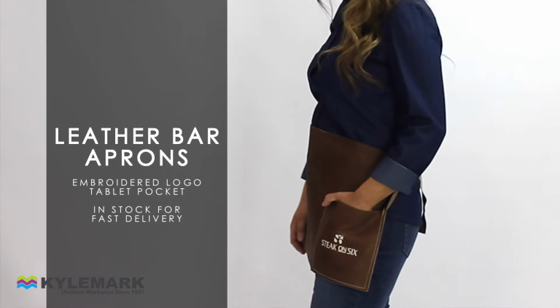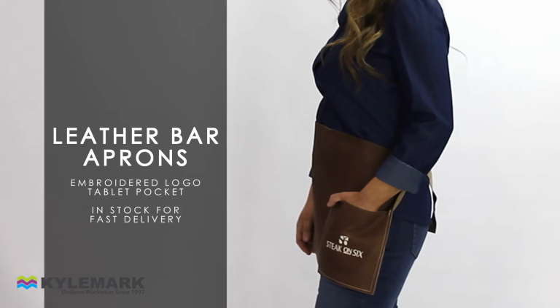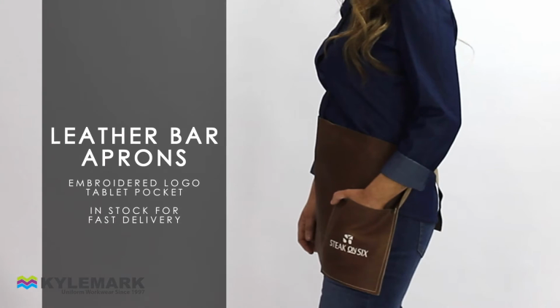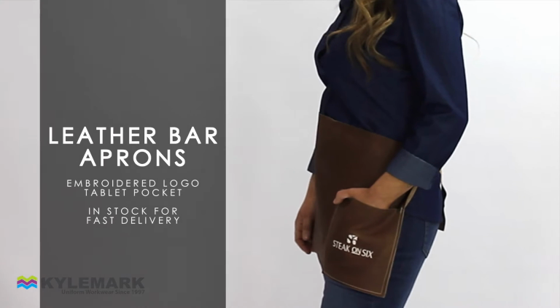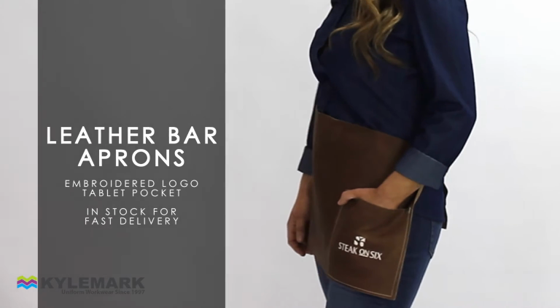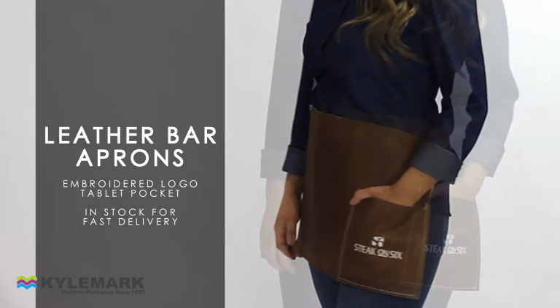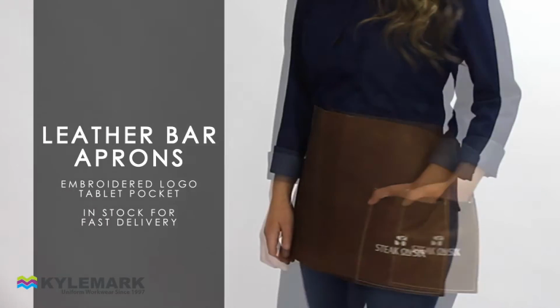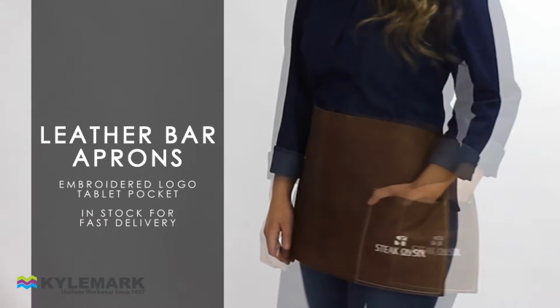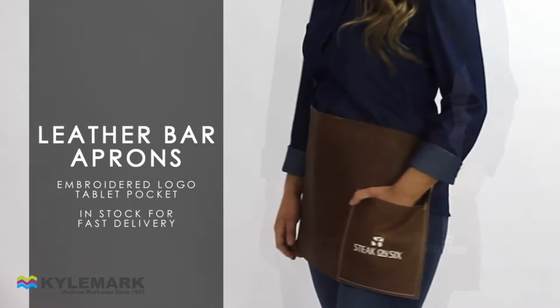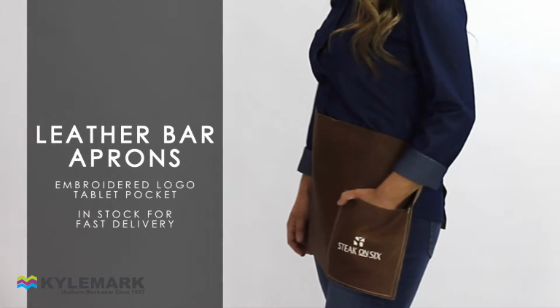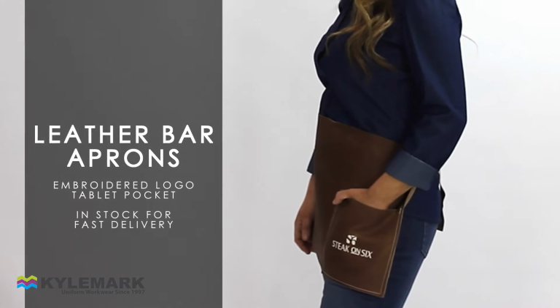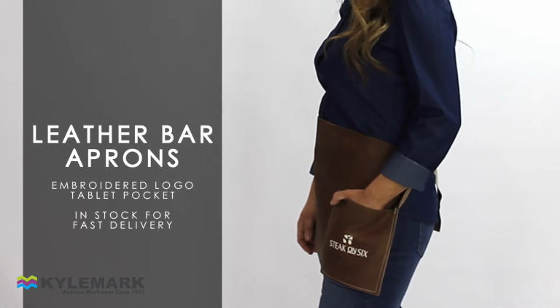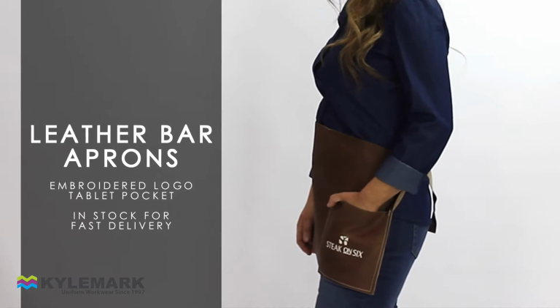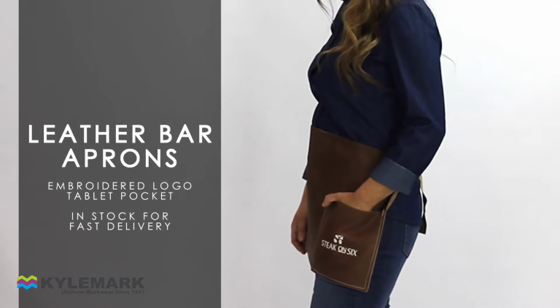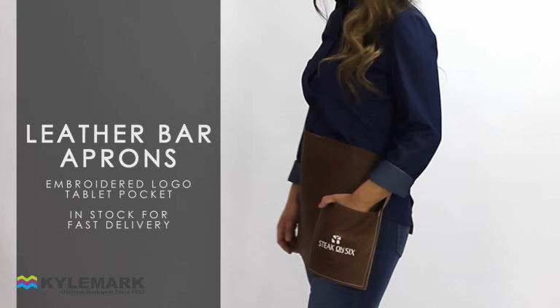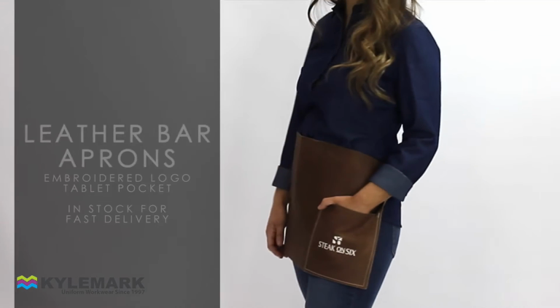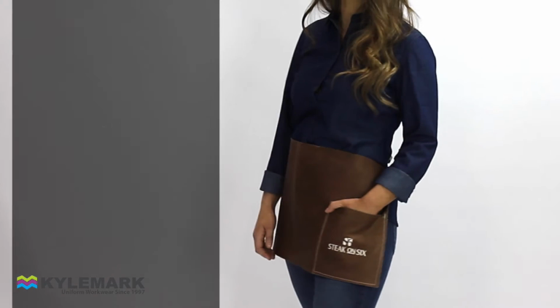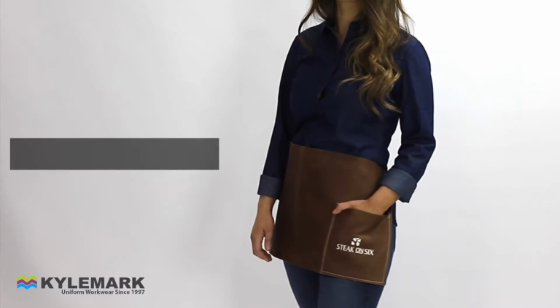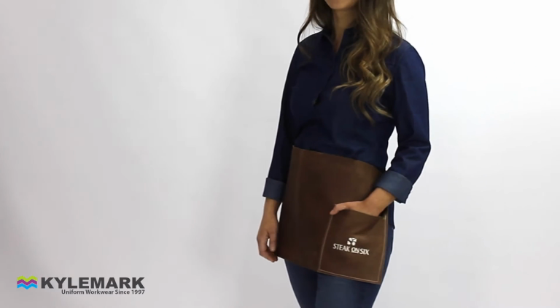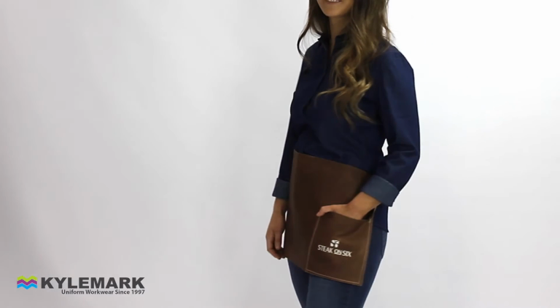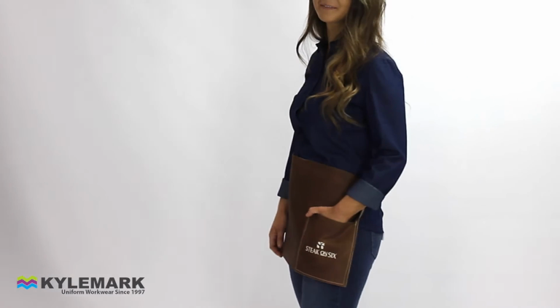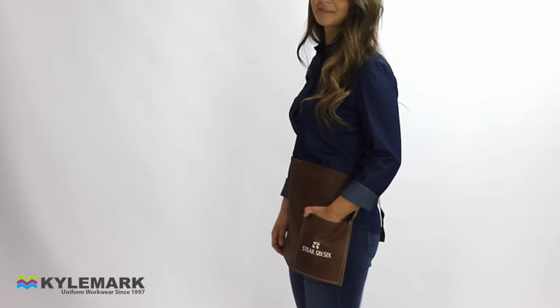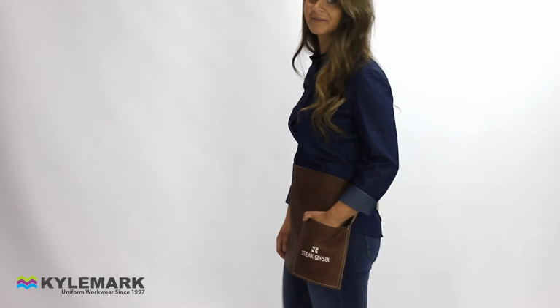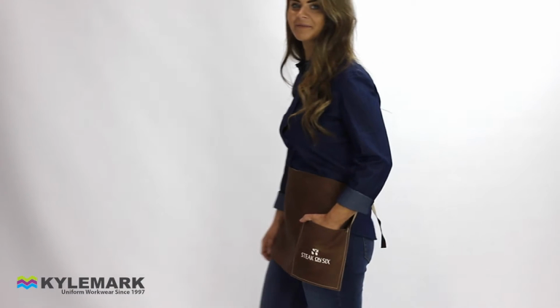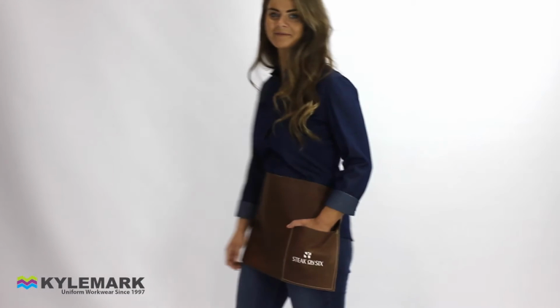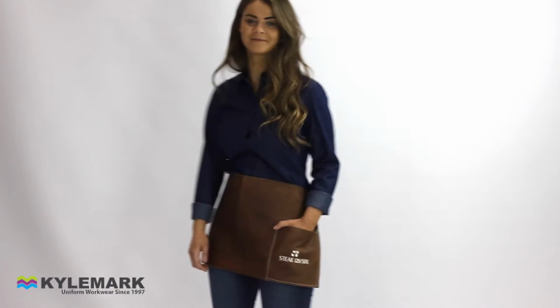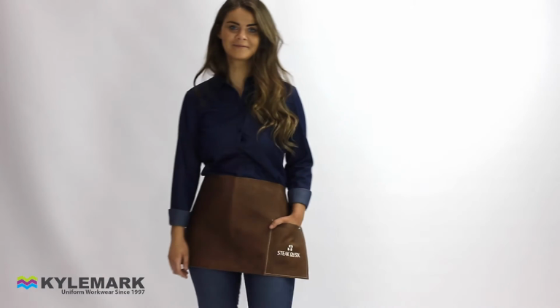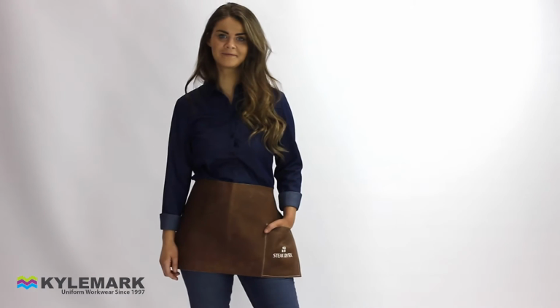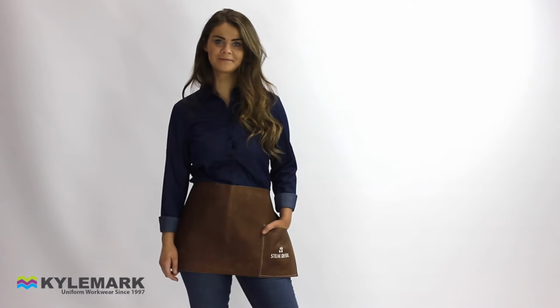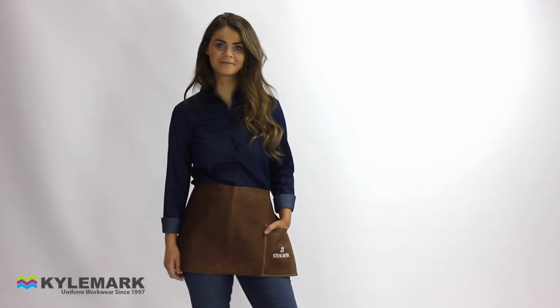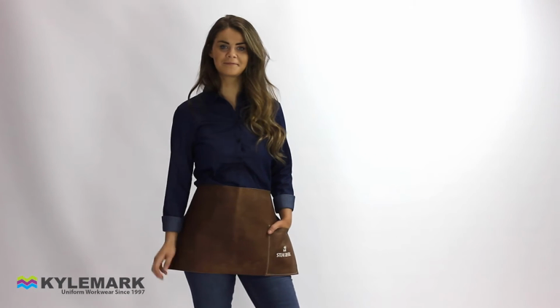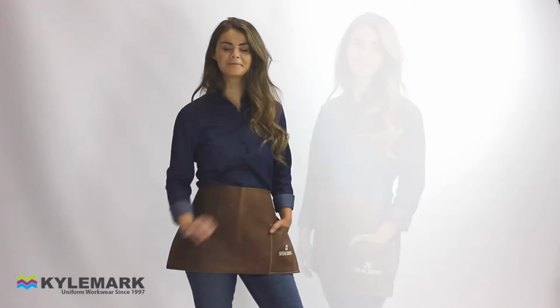A great combo, ideal for steakhouse, smokehouse, burger or ribs restaurants, as well as quality bars or cafes.